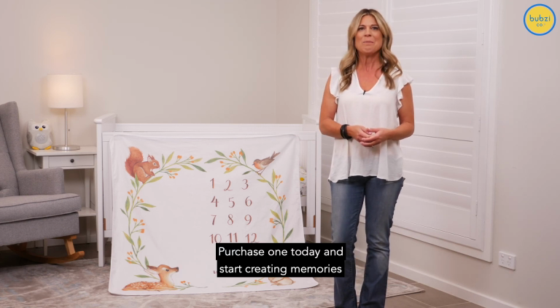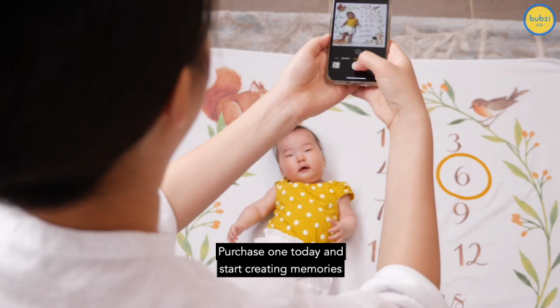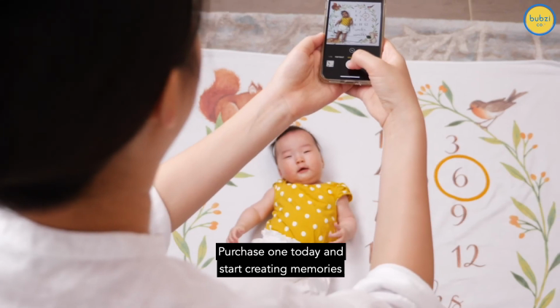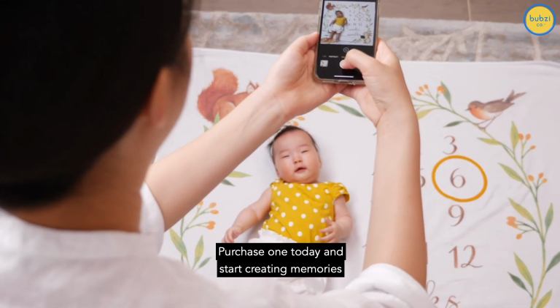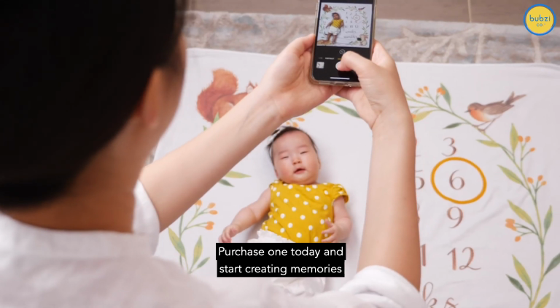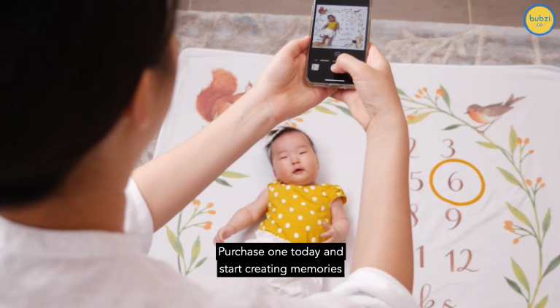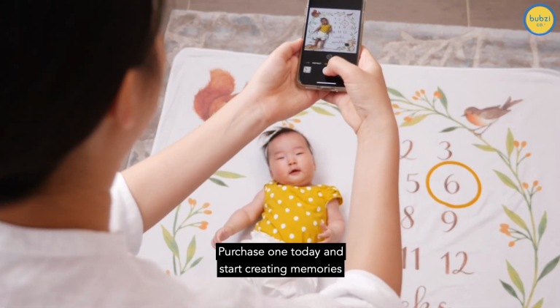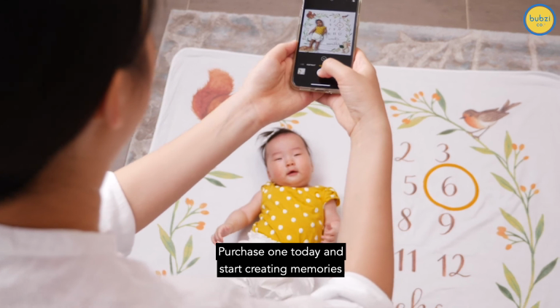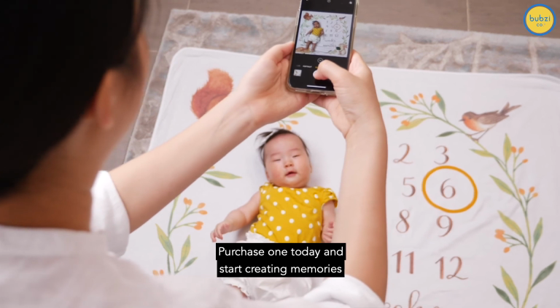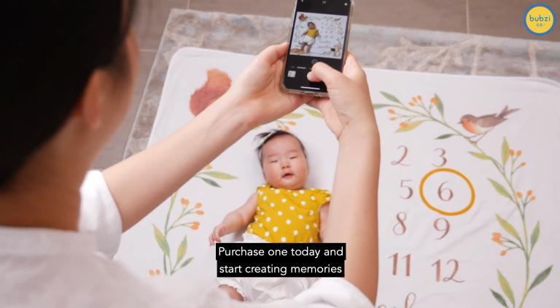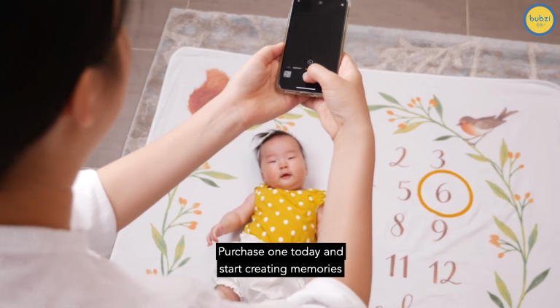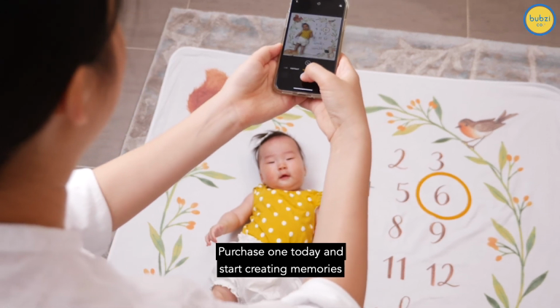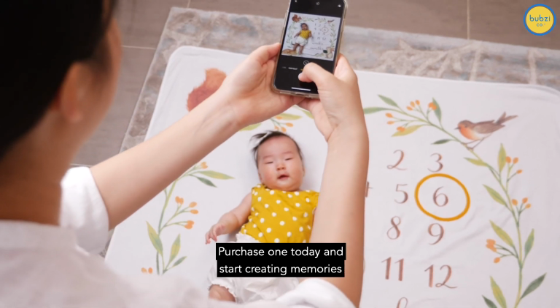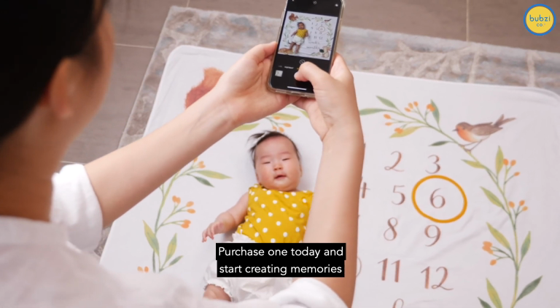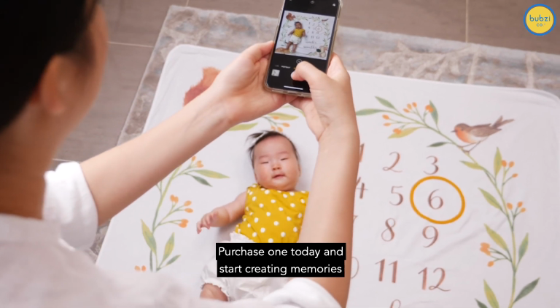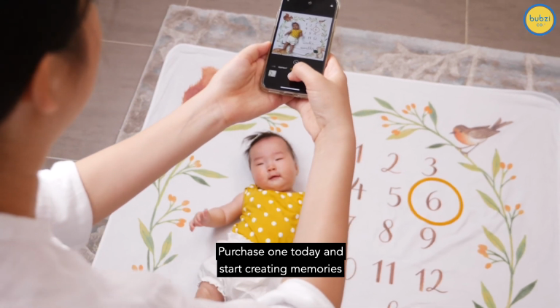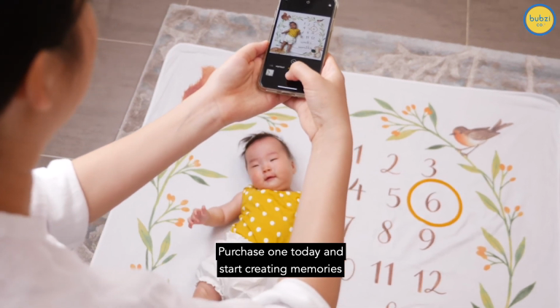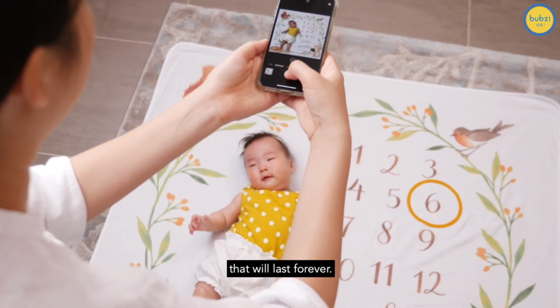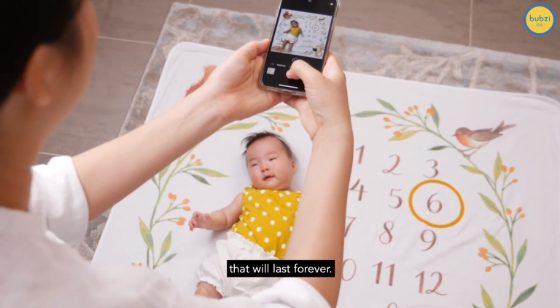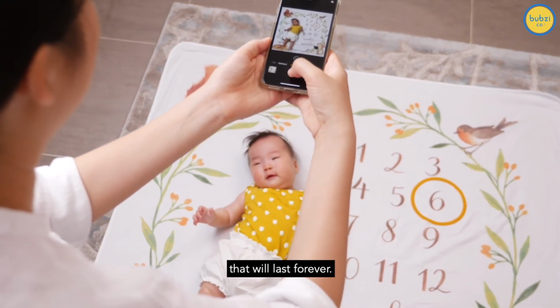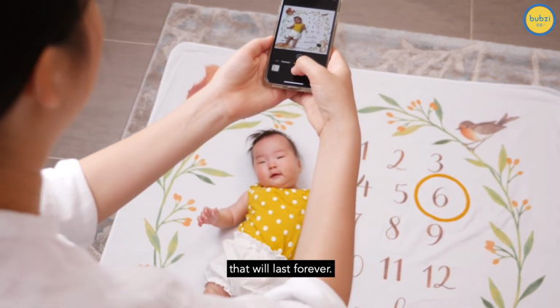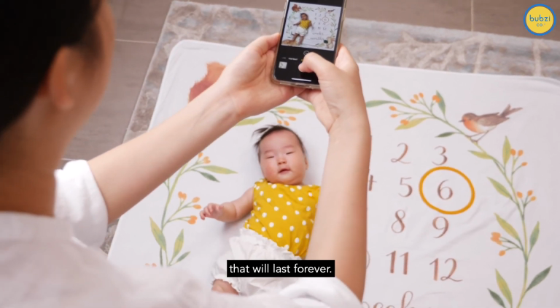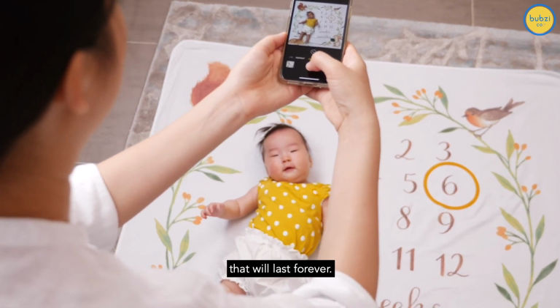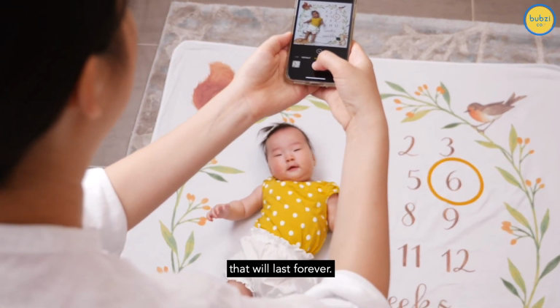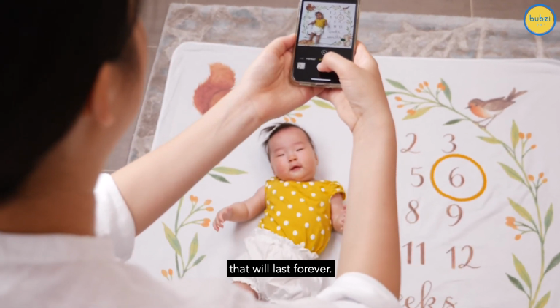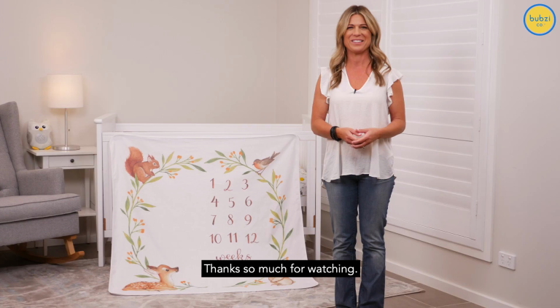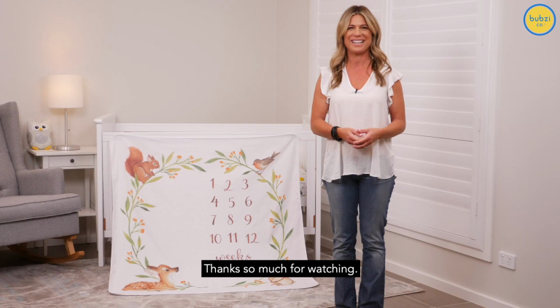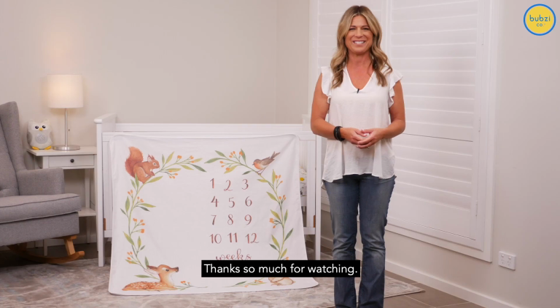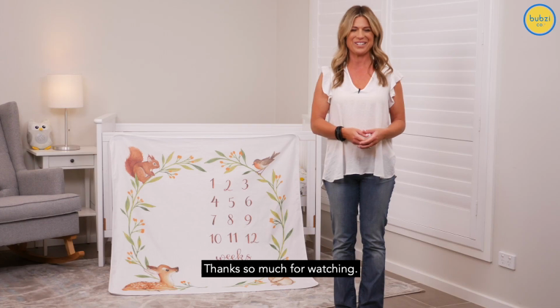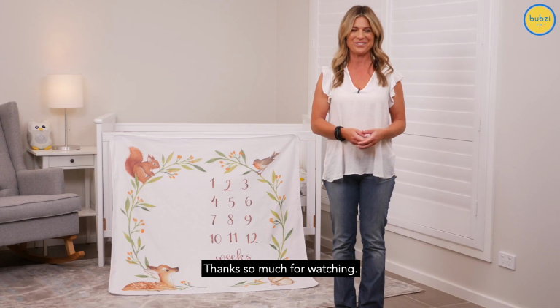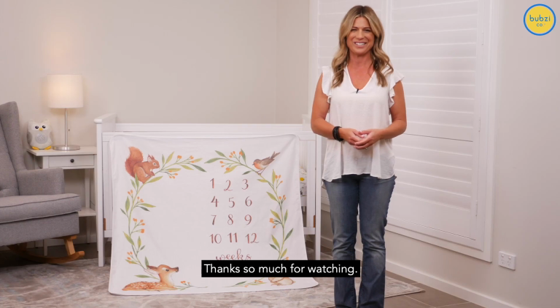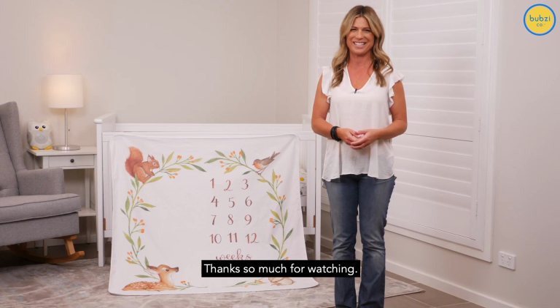Purchase one today and start creating memories that will last forever. Thanks so much for watching.